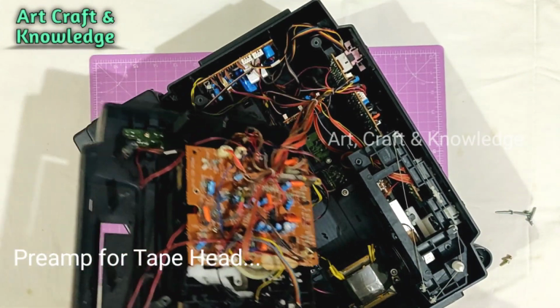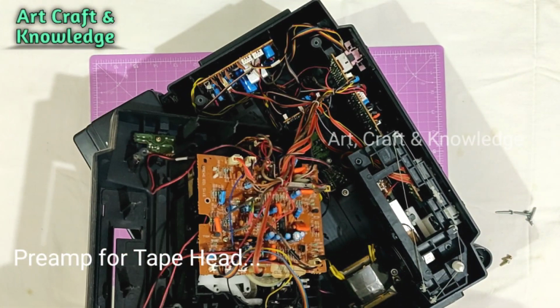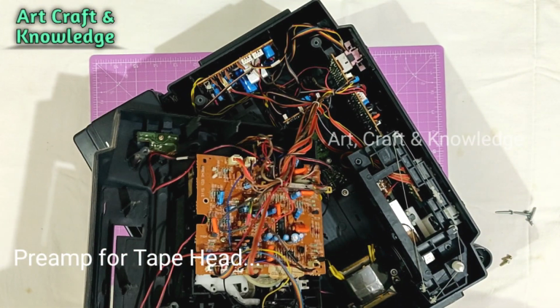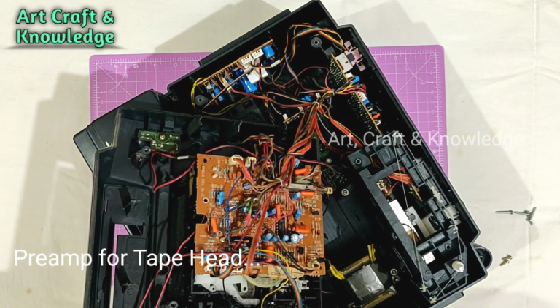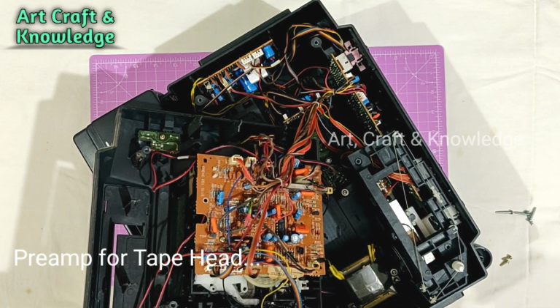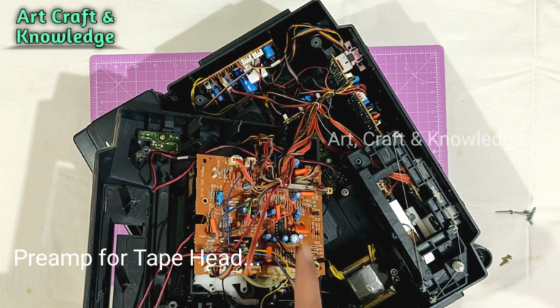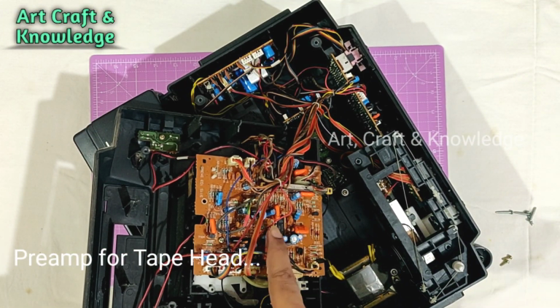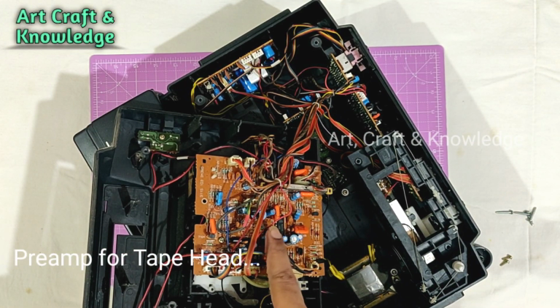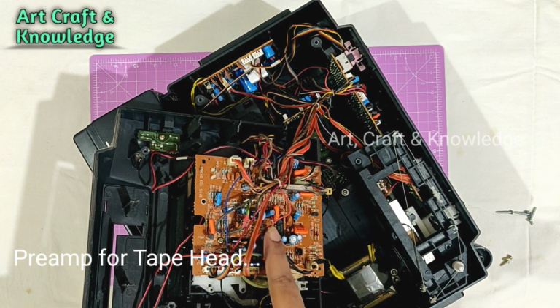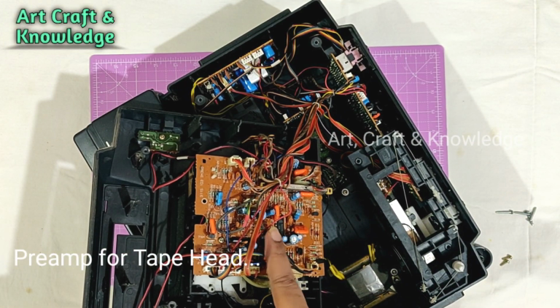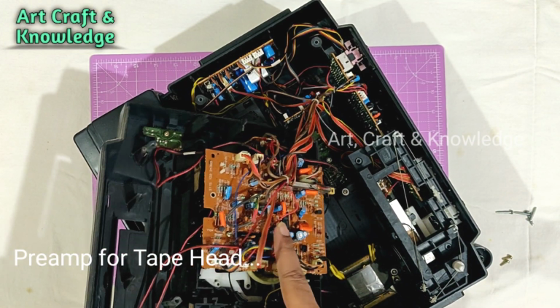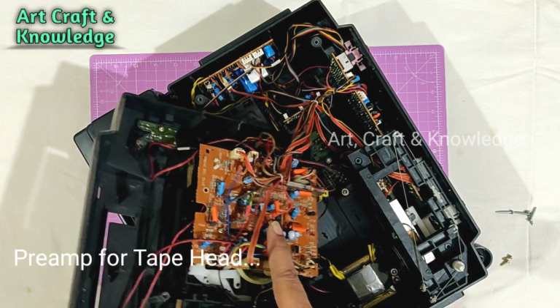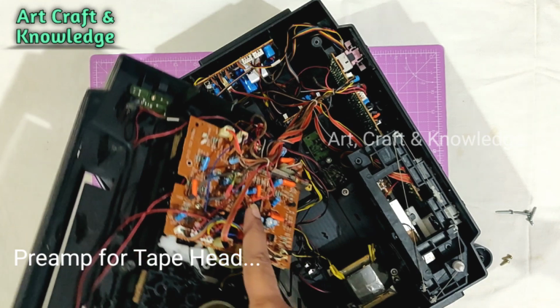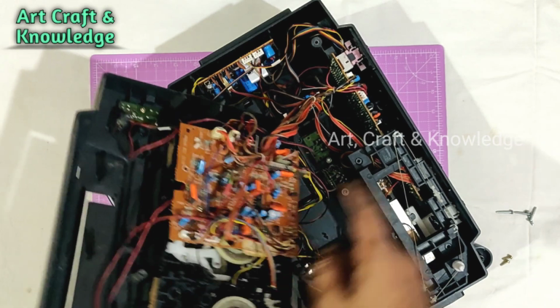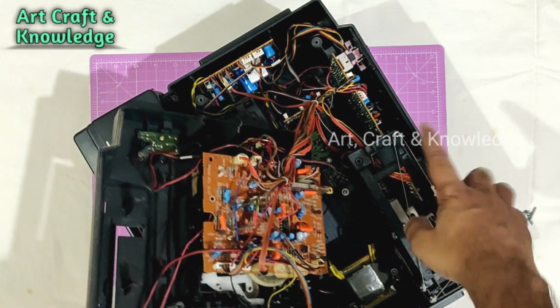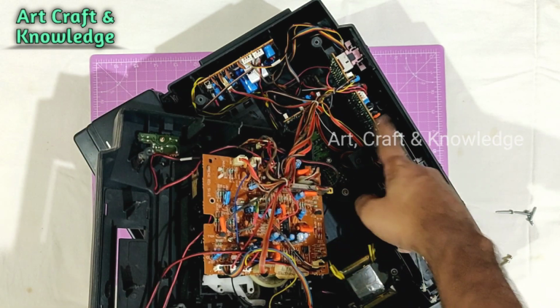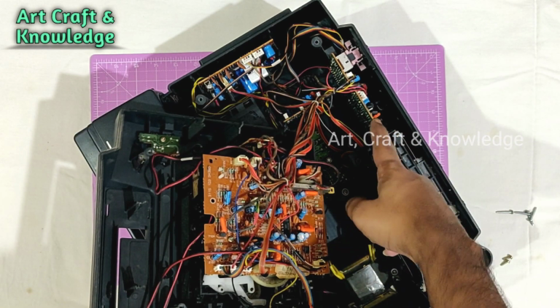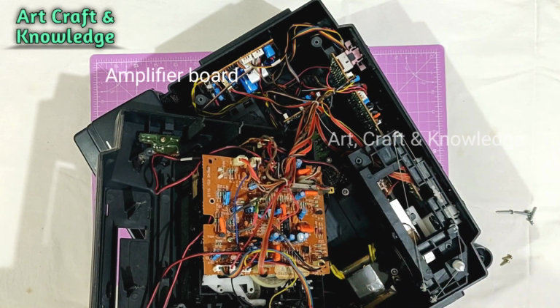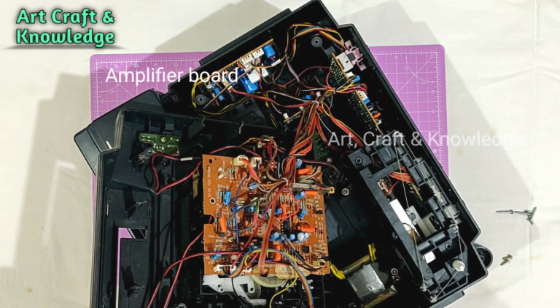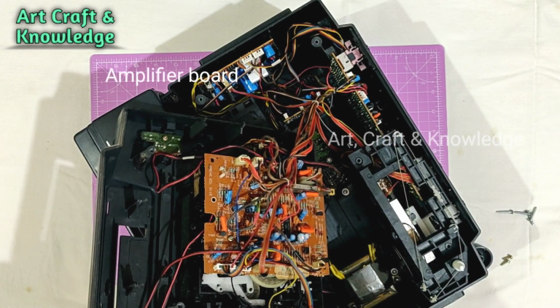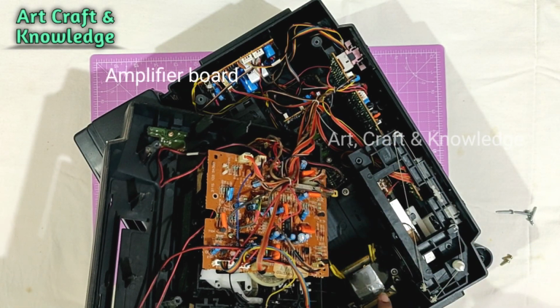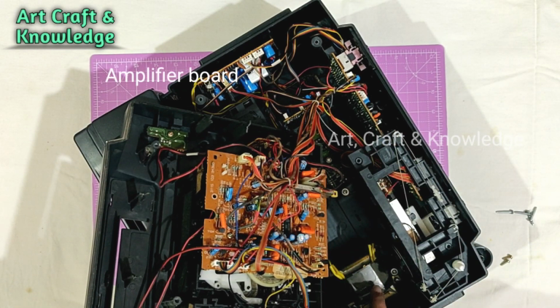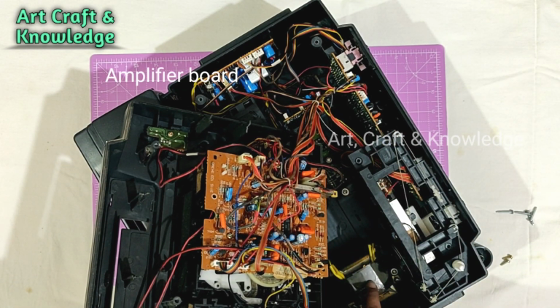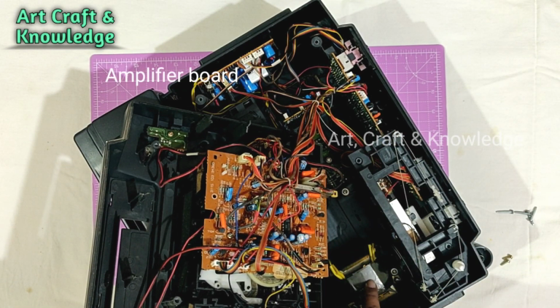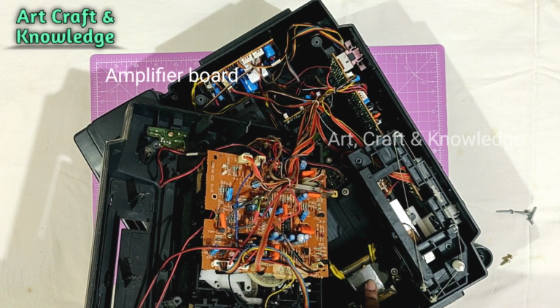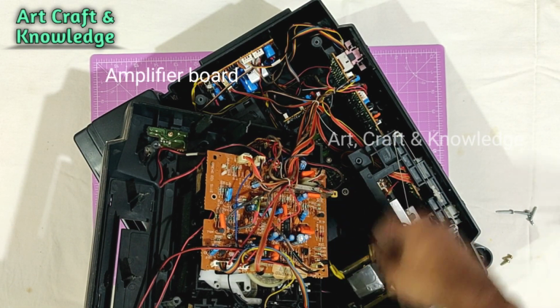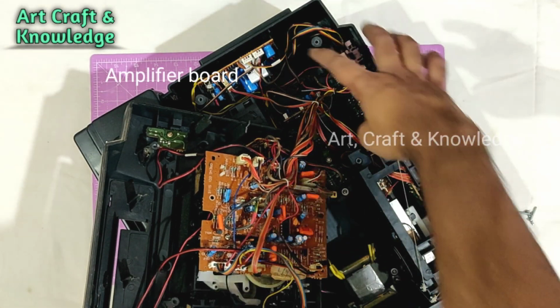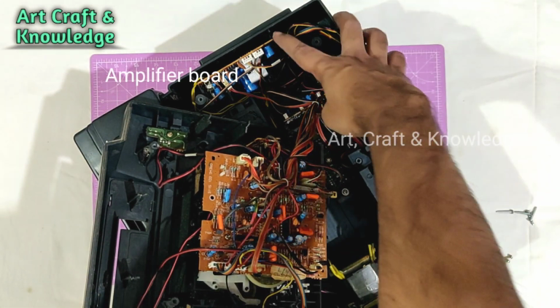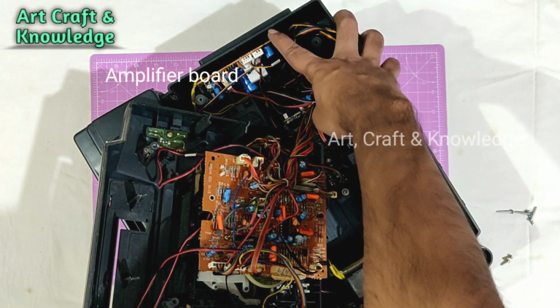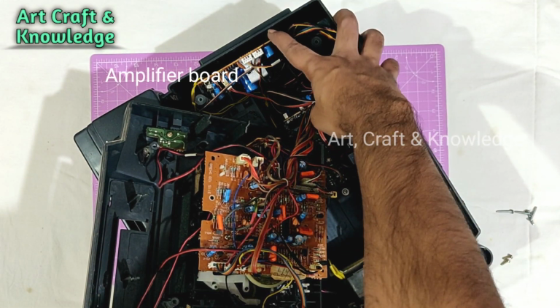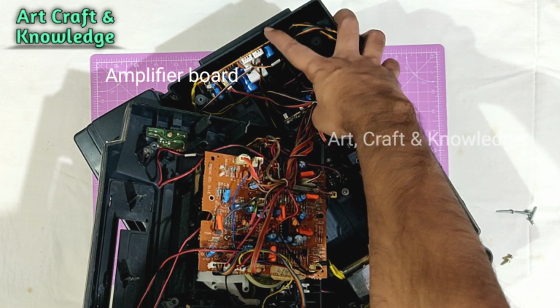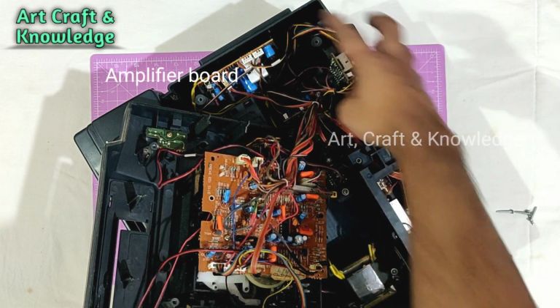Here we can see the preamp board, control board, transformer, and amplifier.